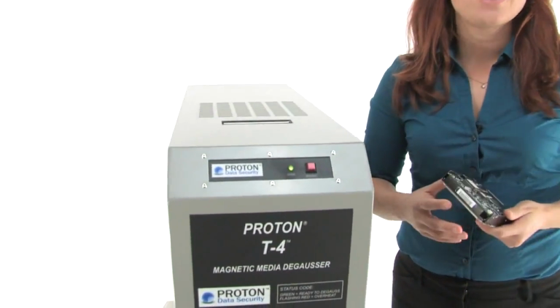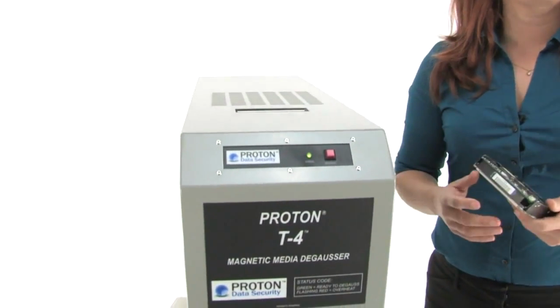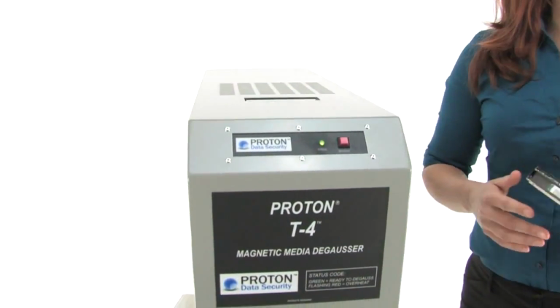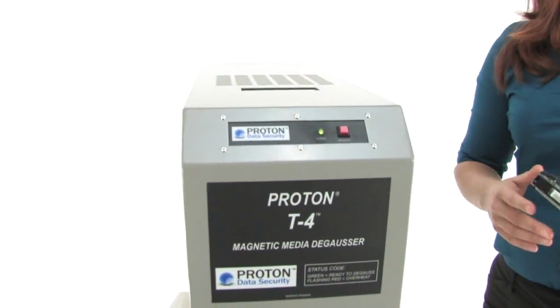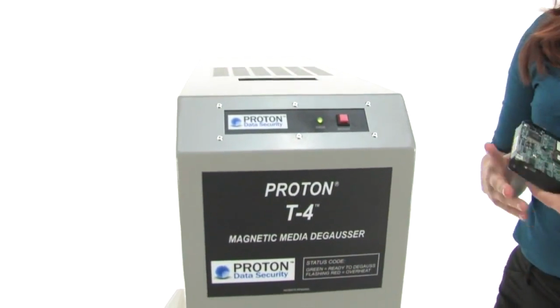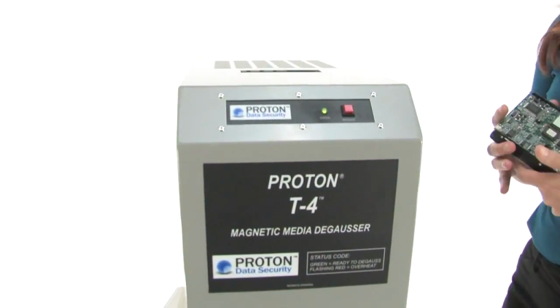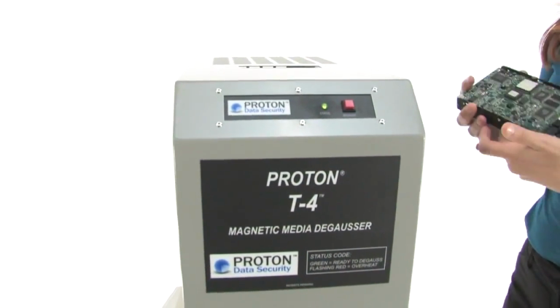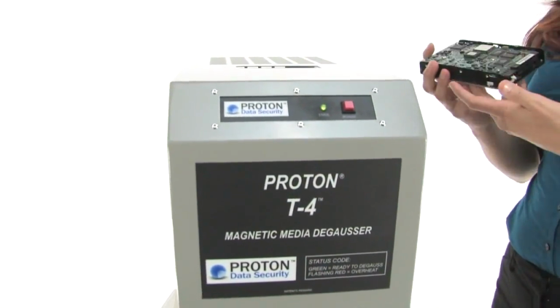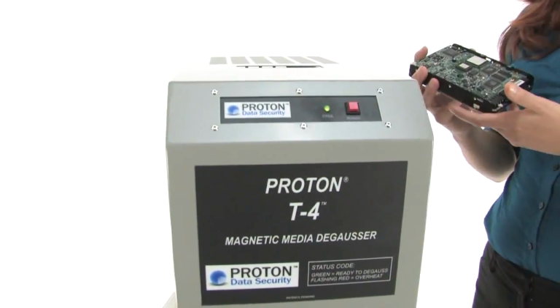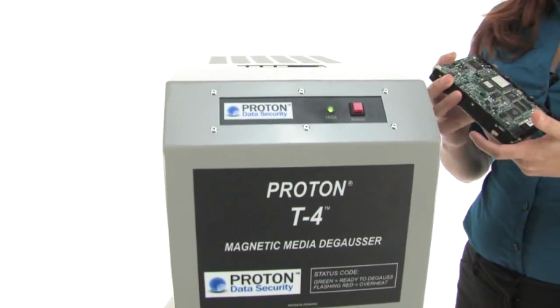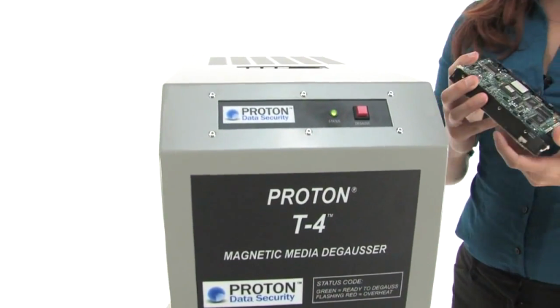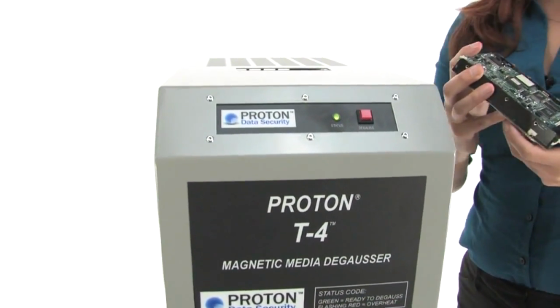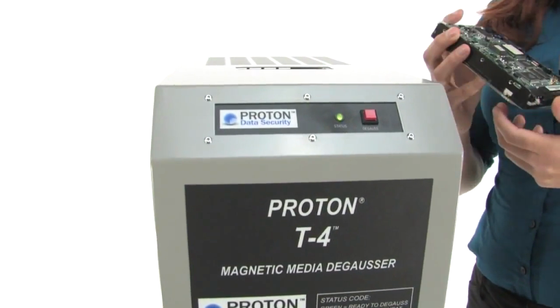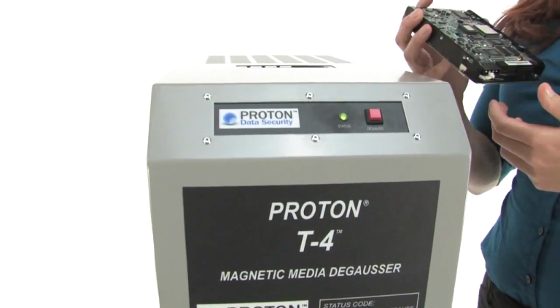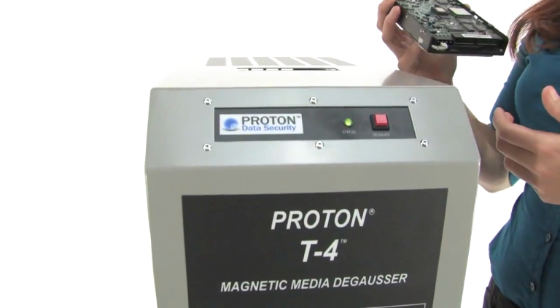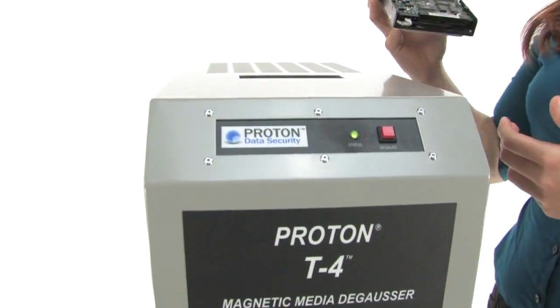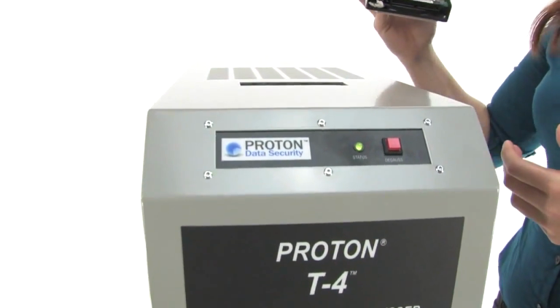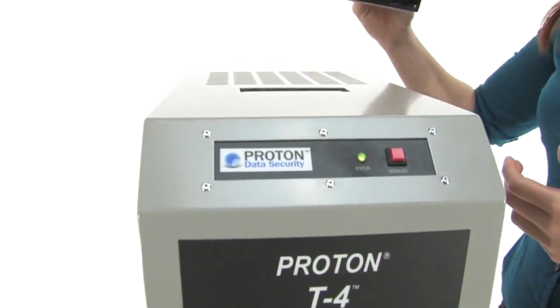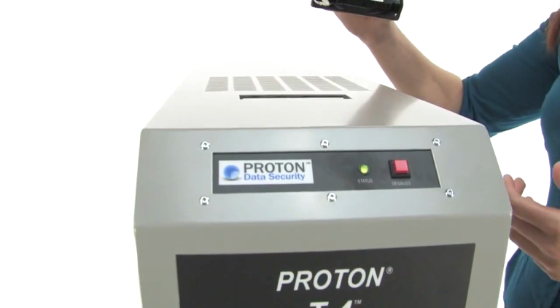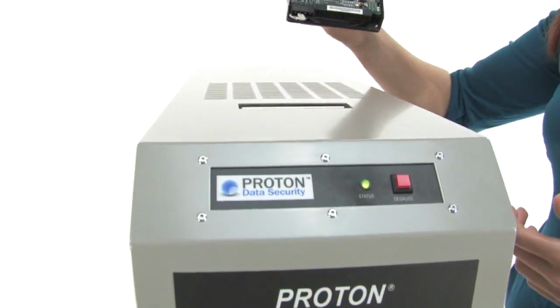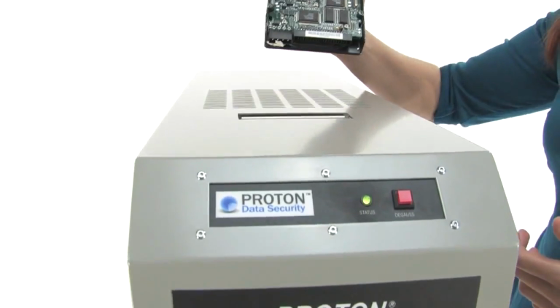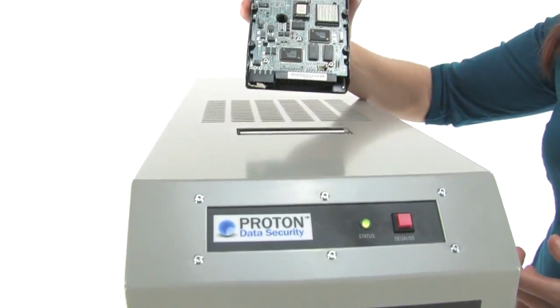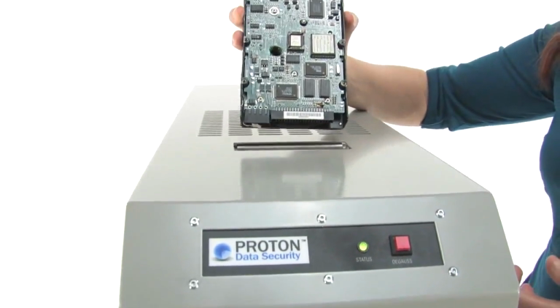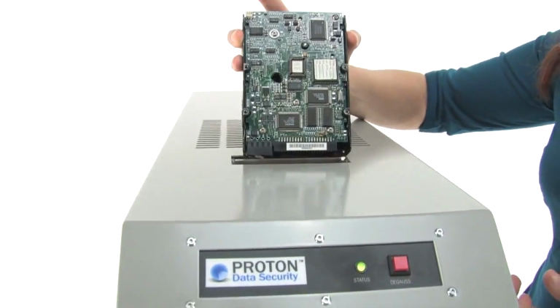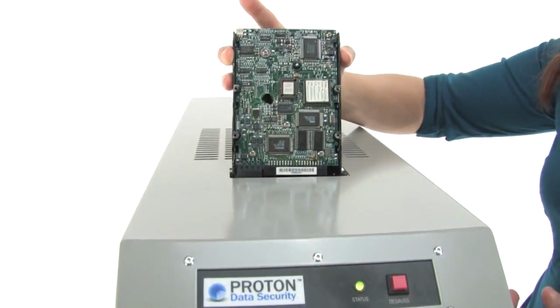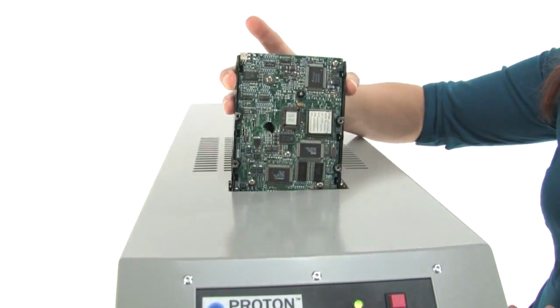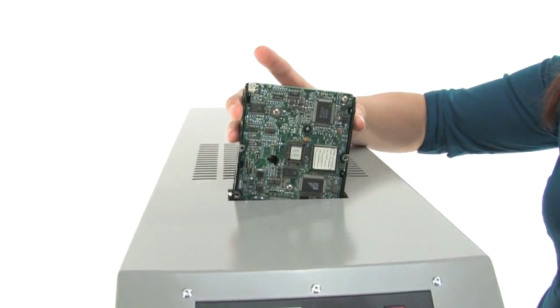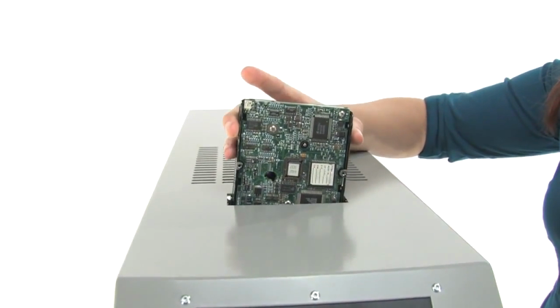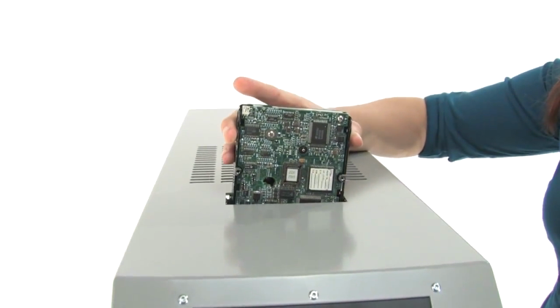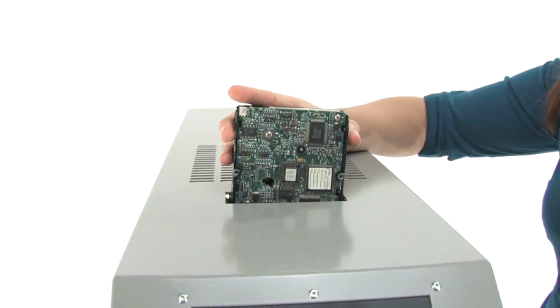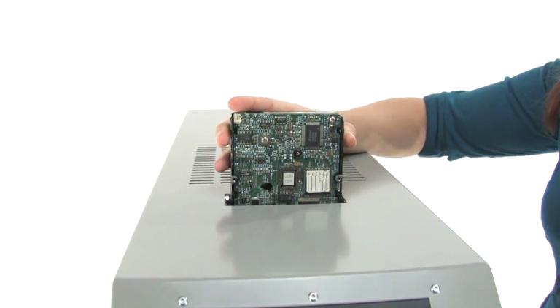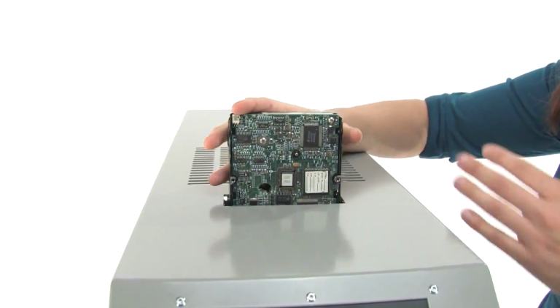It's automatic, lightweight and simple to use. You can put it on the table or the floor and I'll show you exactly how it works right now.